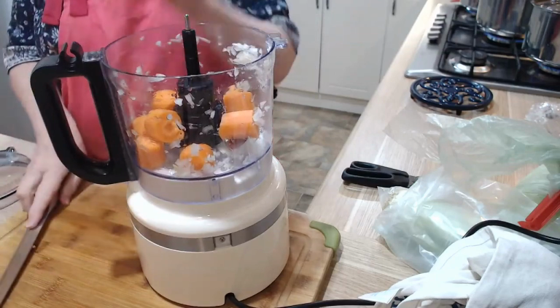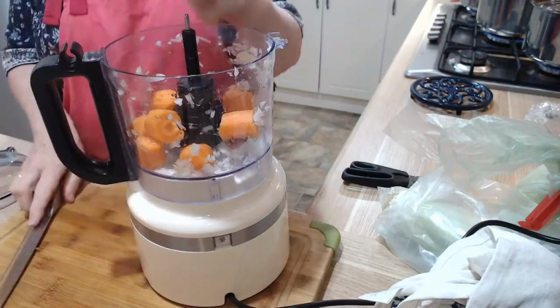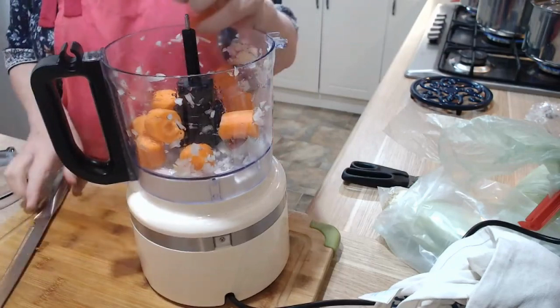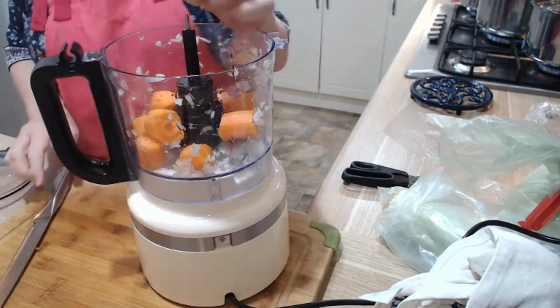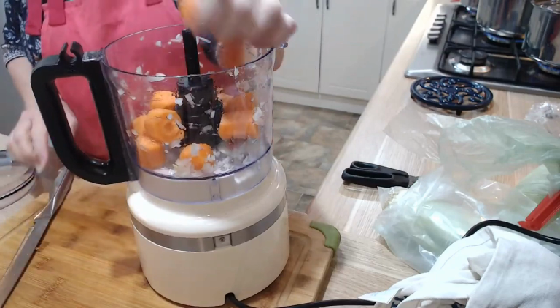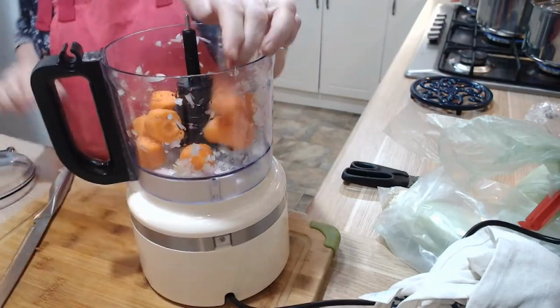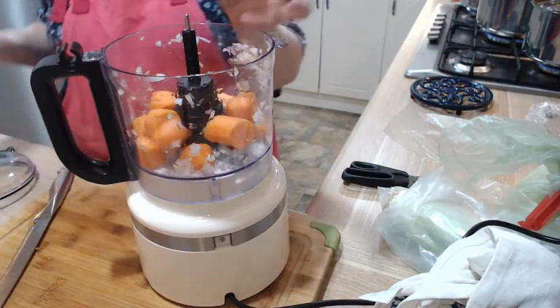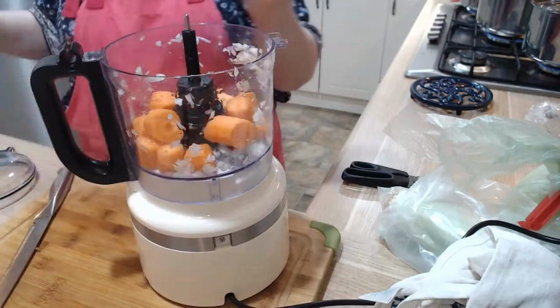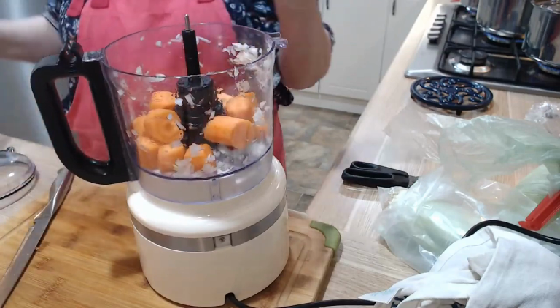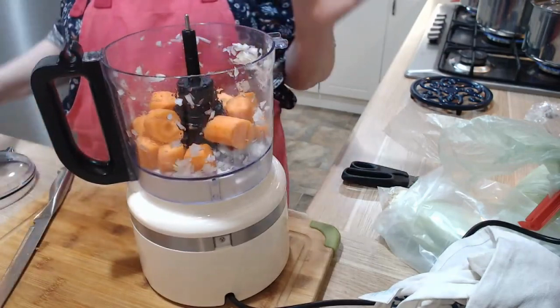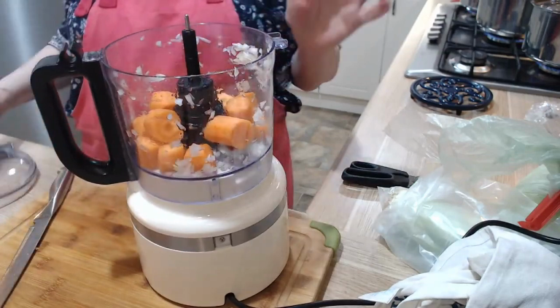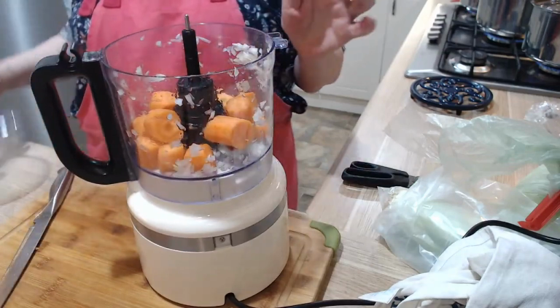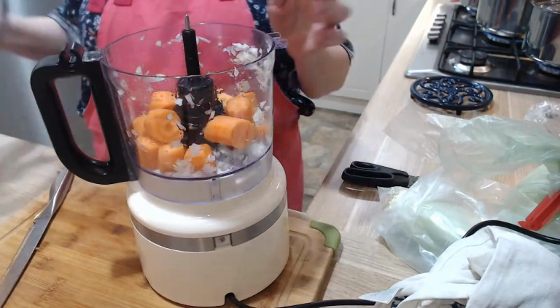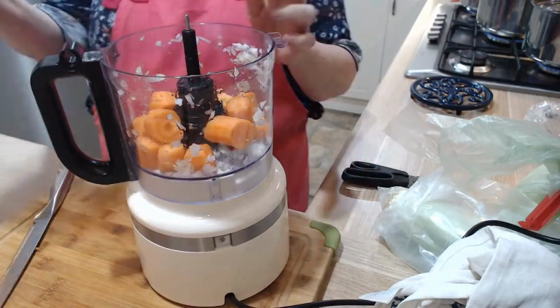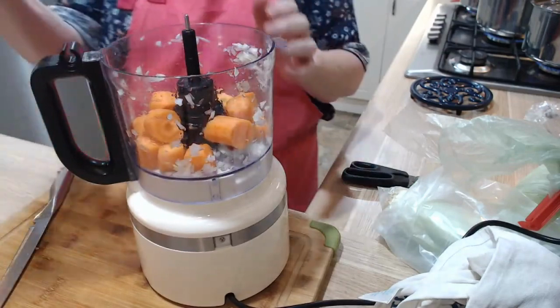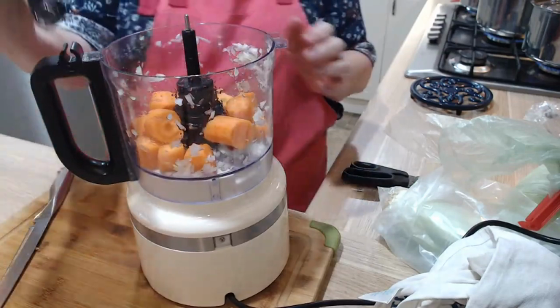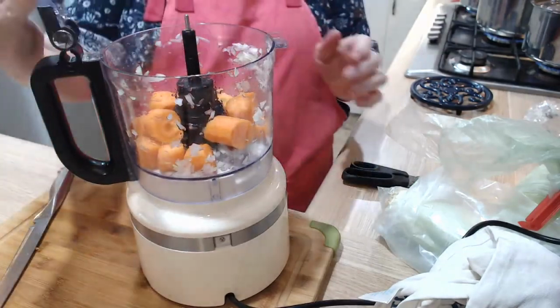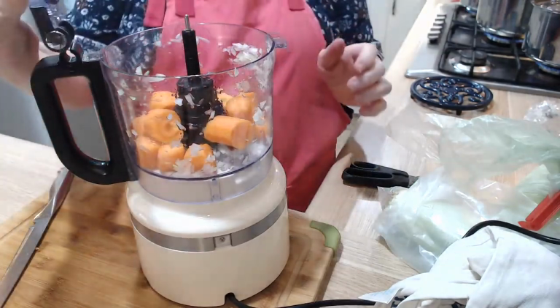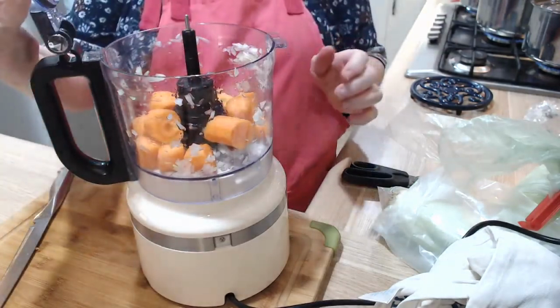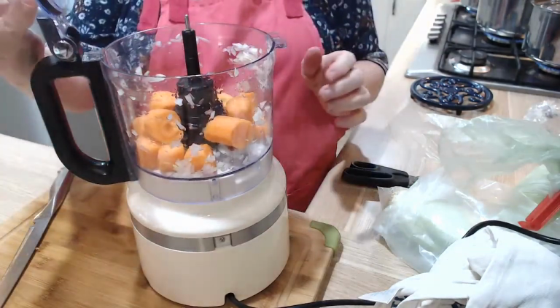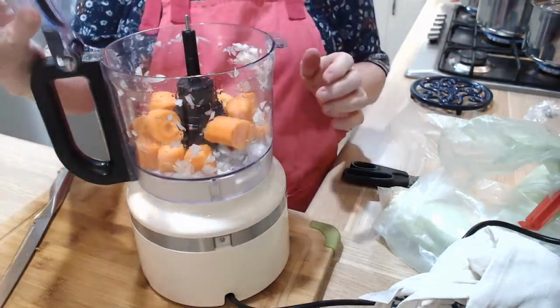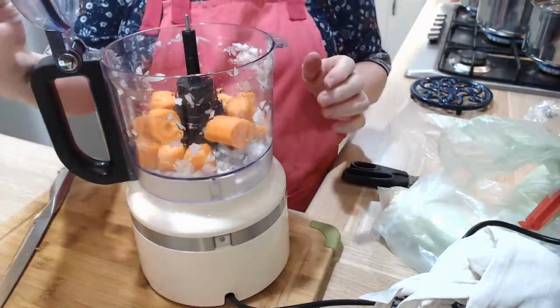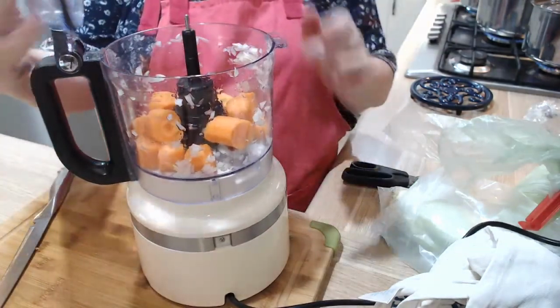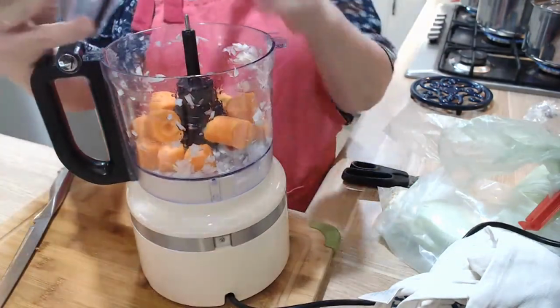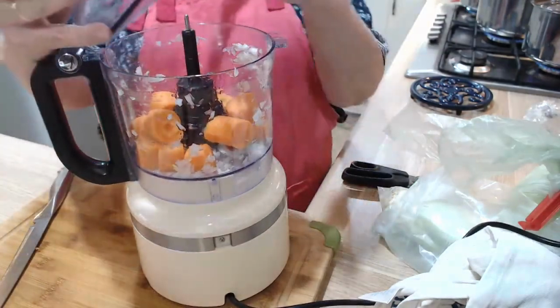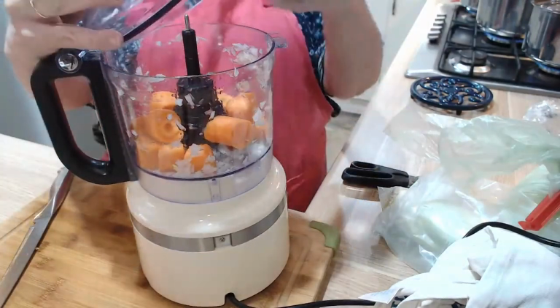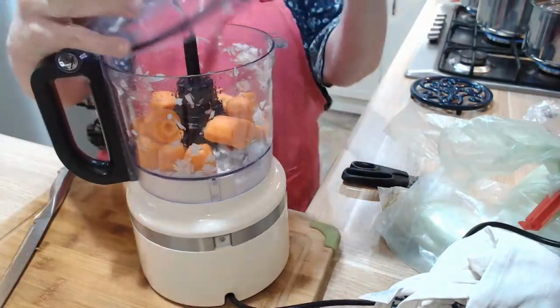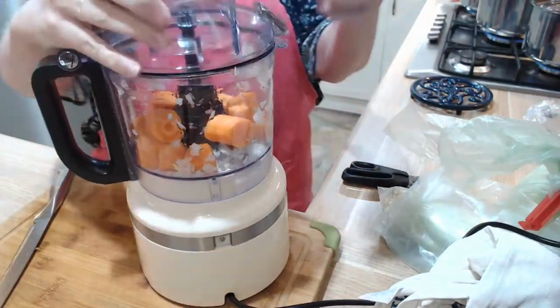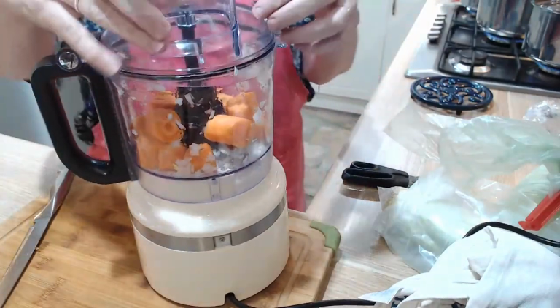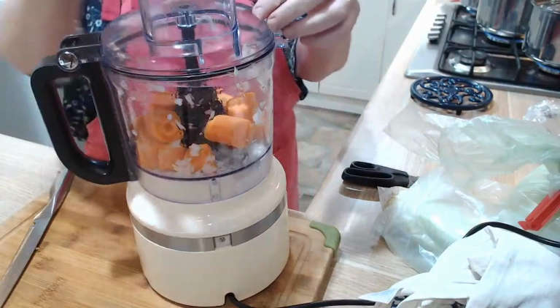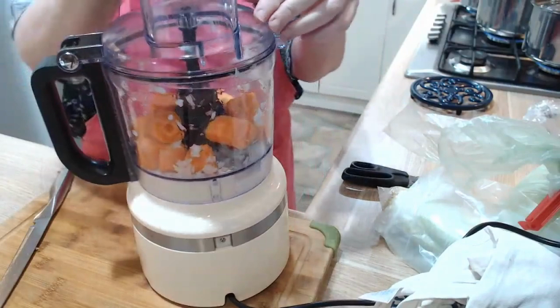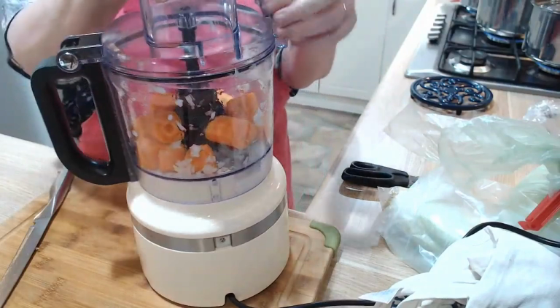Back to the food processor — this is going to be noisy because carrots are naturally noisy when they're being chopped.